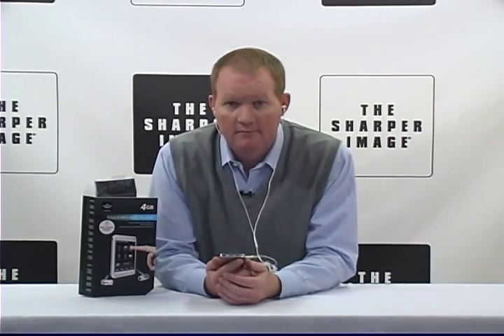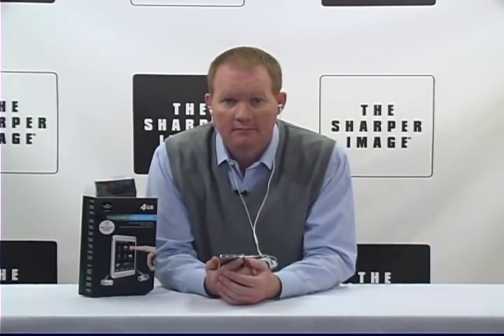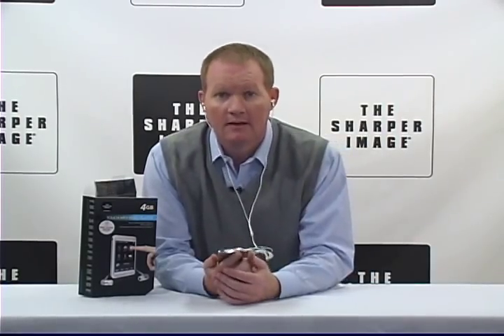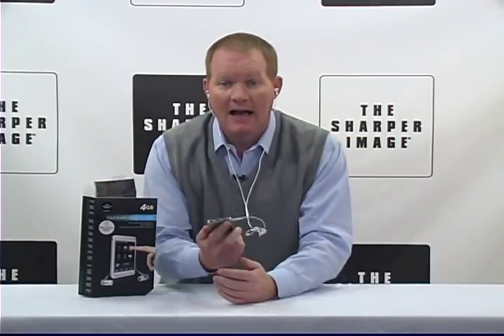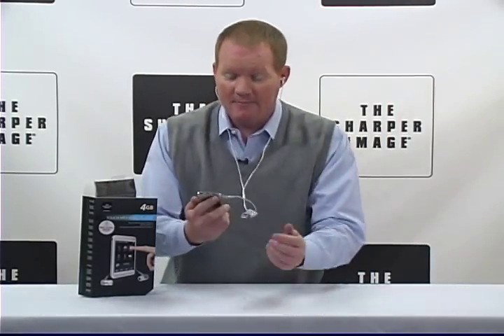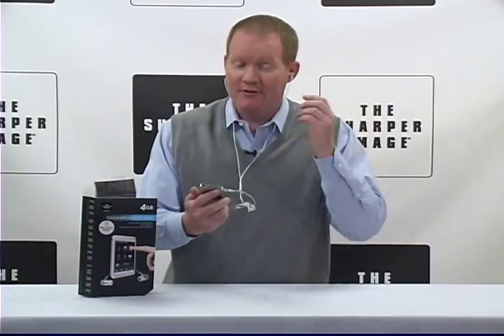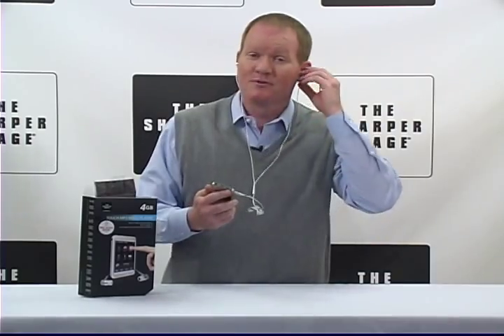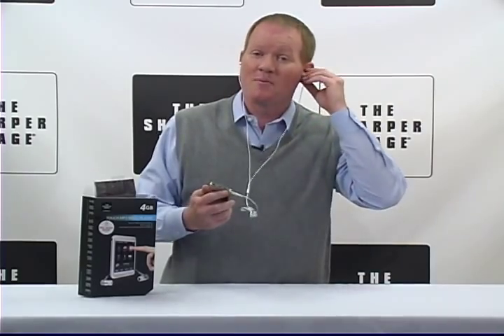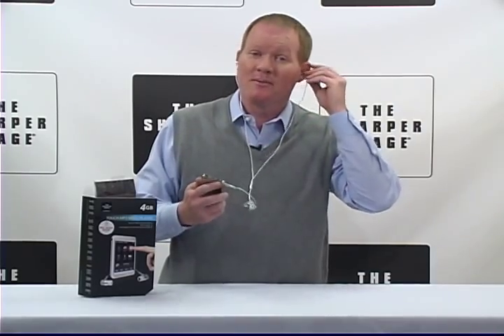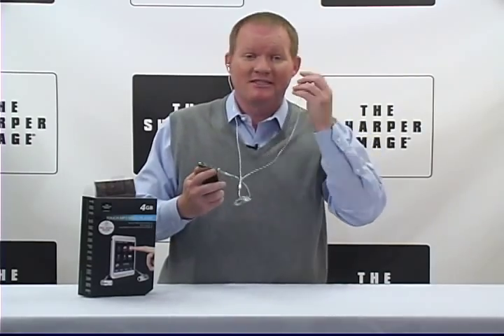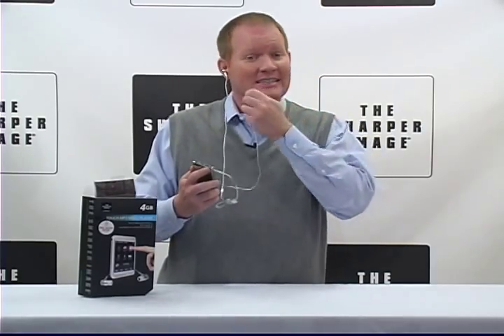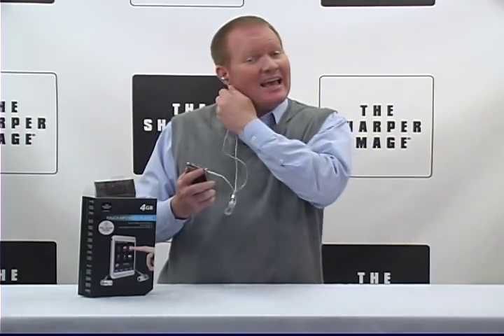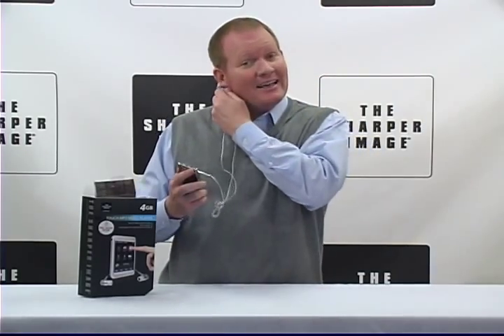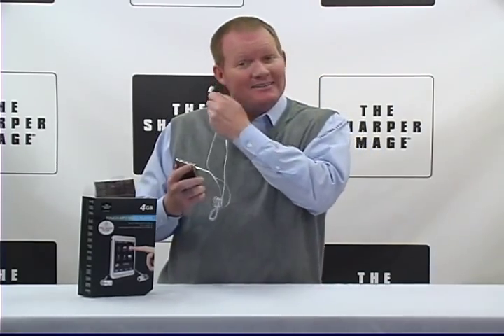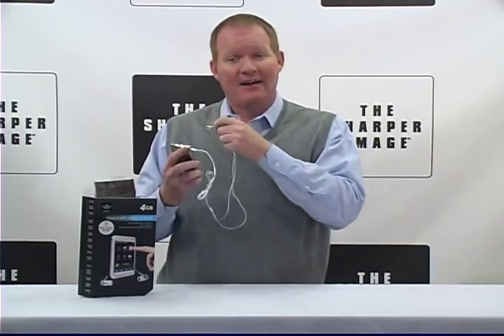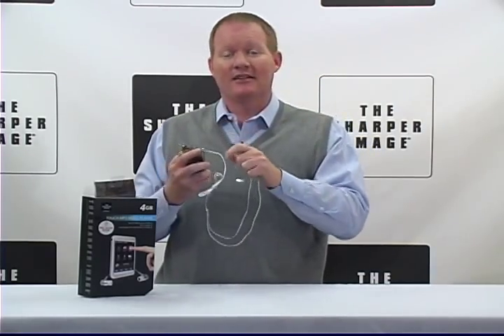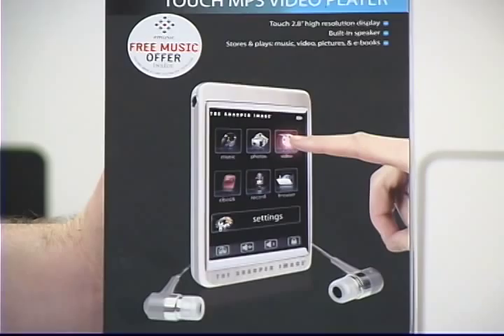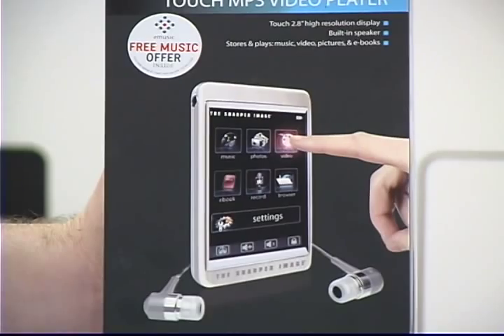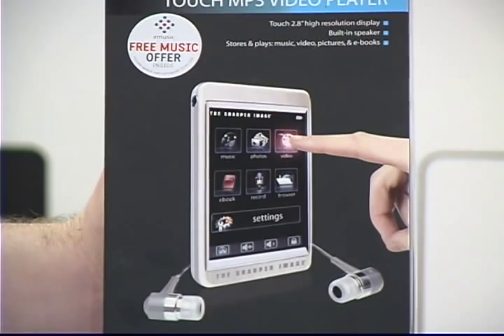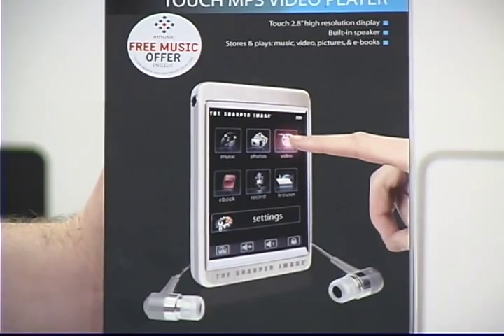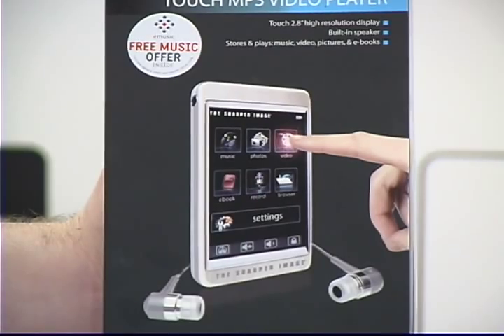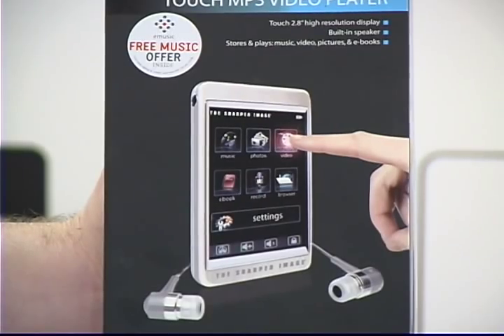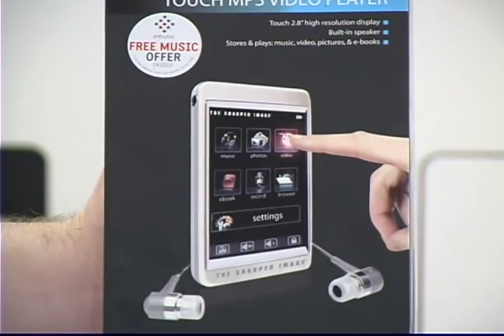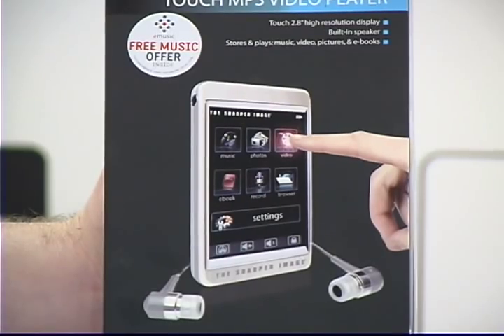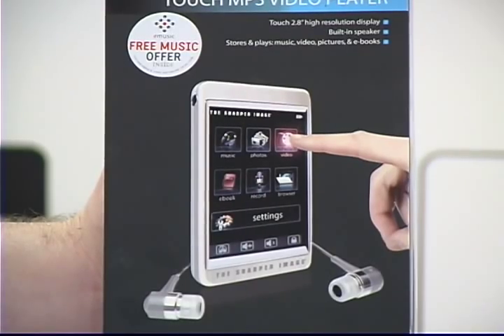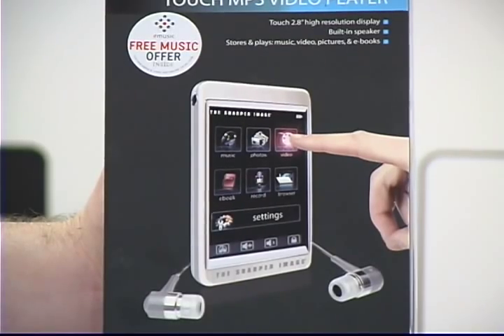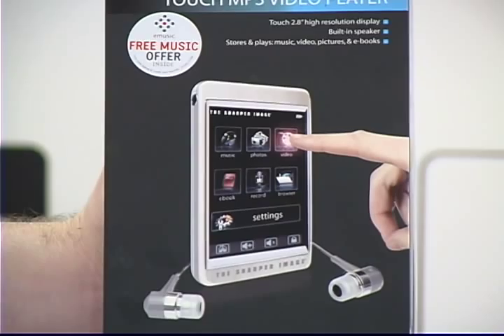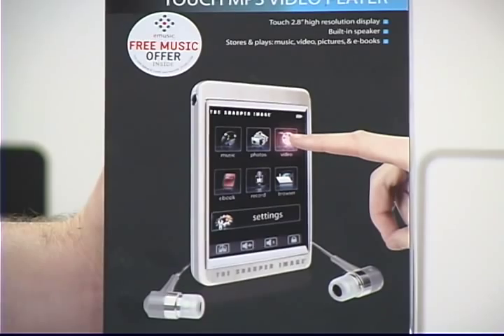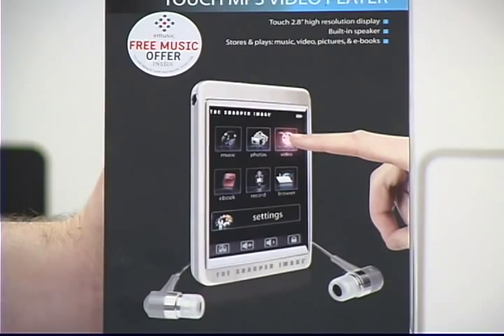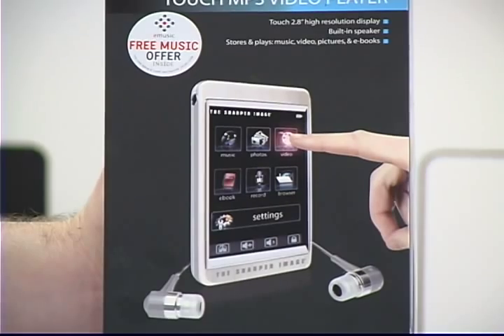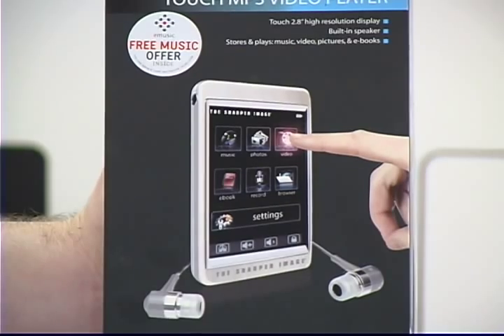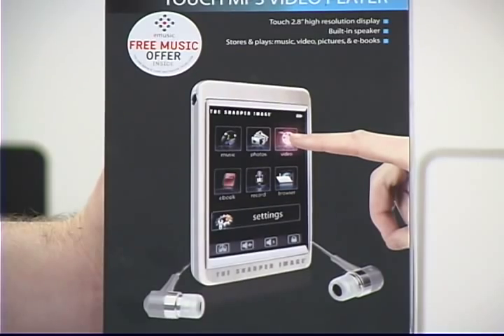Hi, I'm David from Sharper Image, and today I've got the Sharper Image Touch MP3 video player.